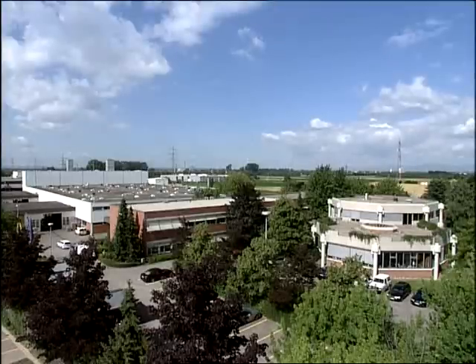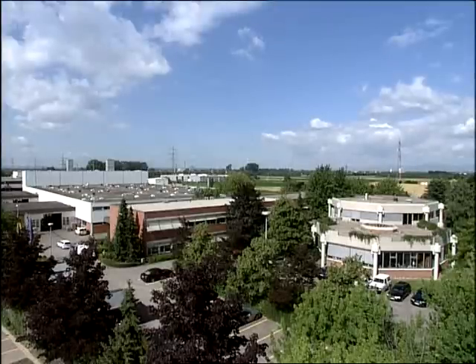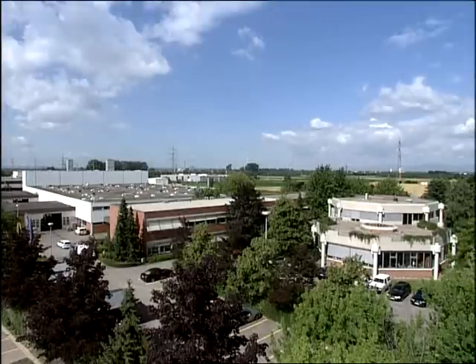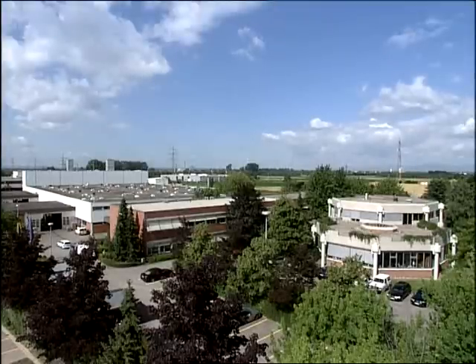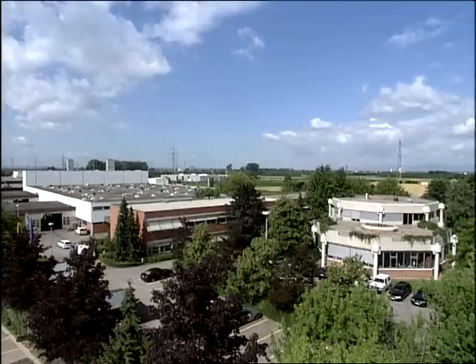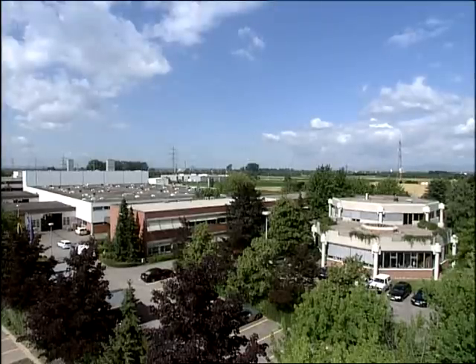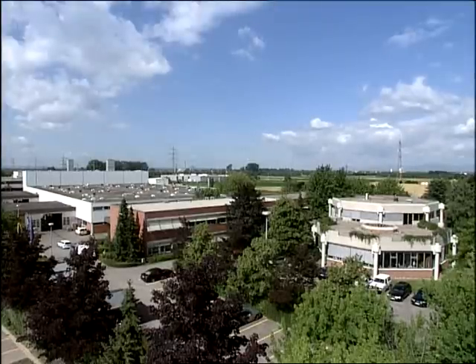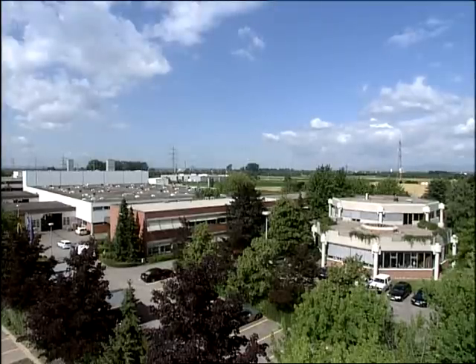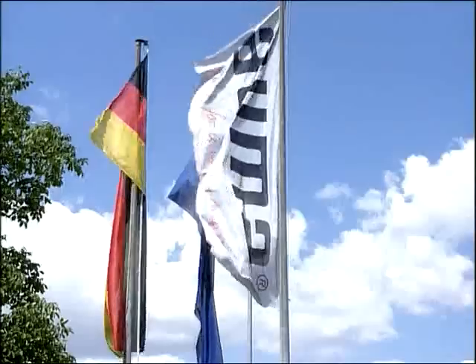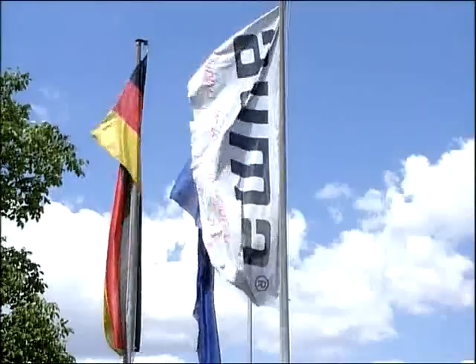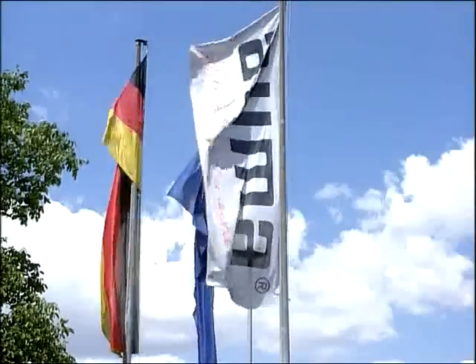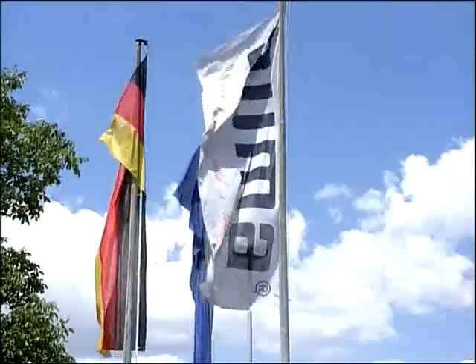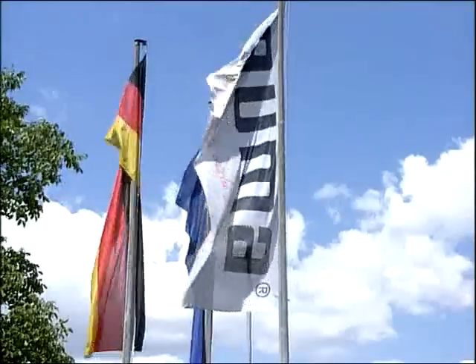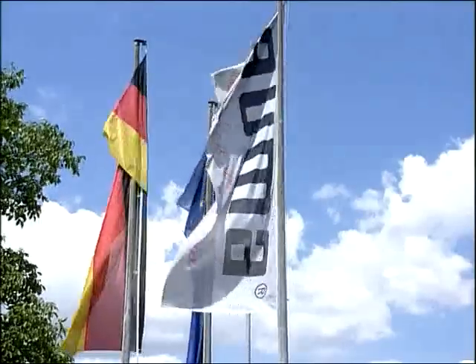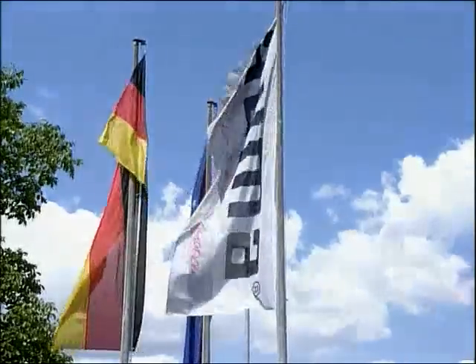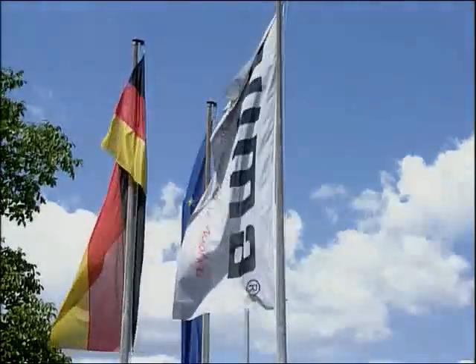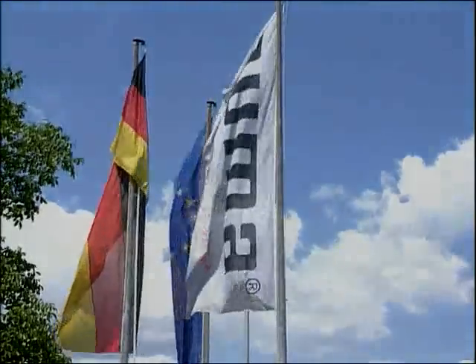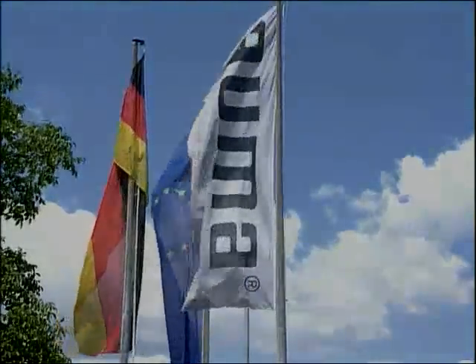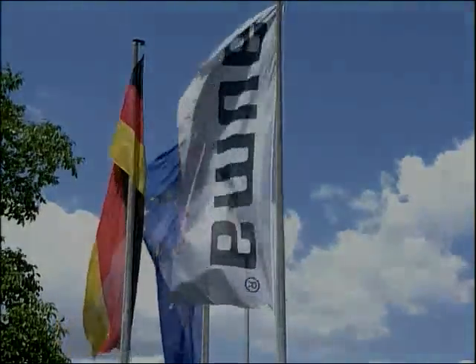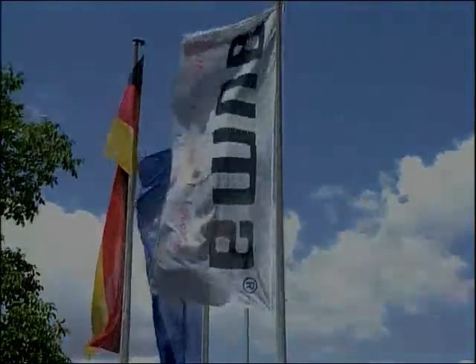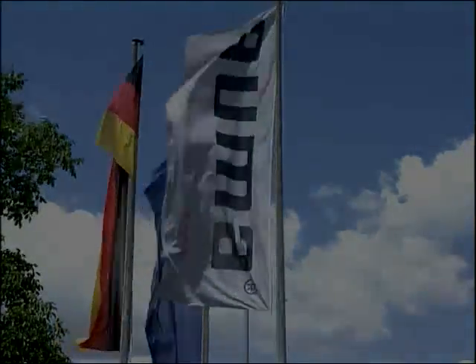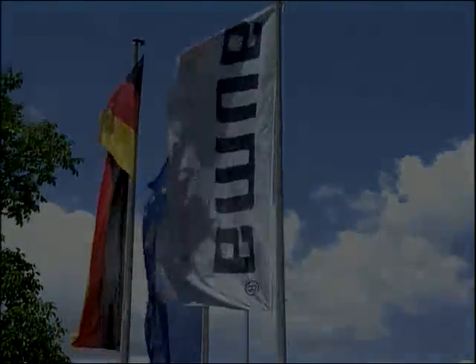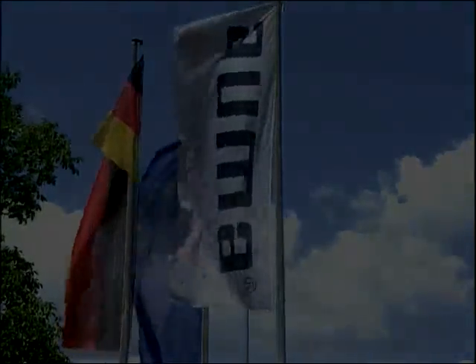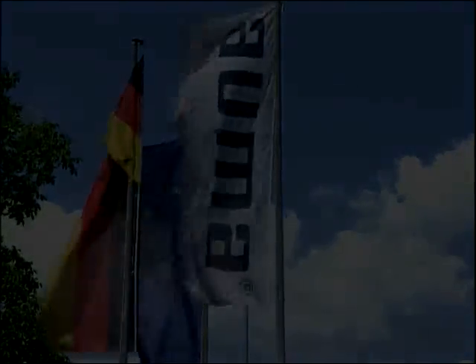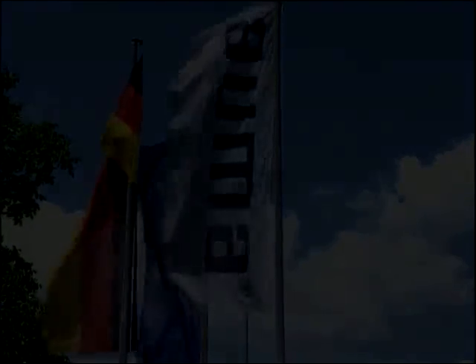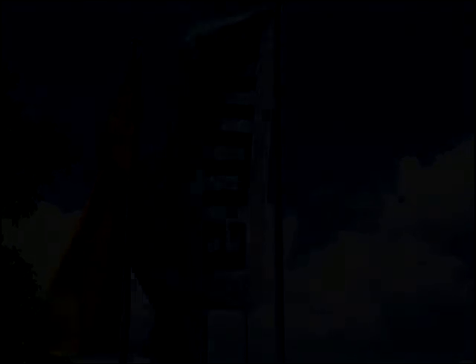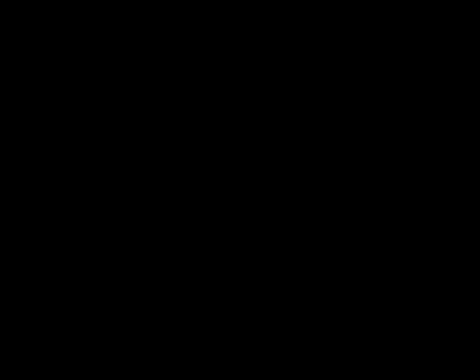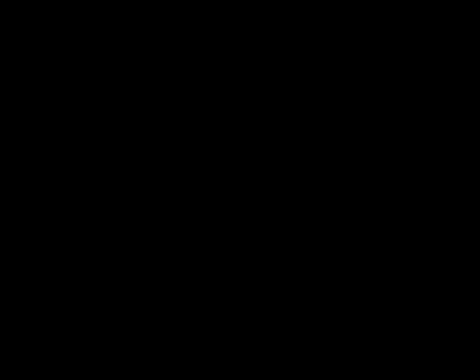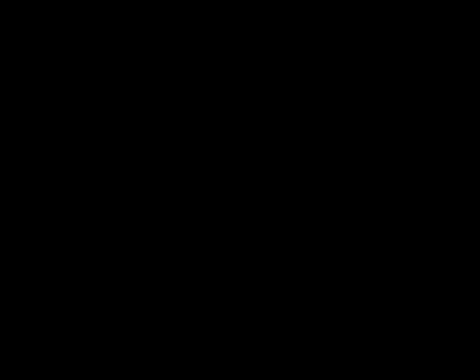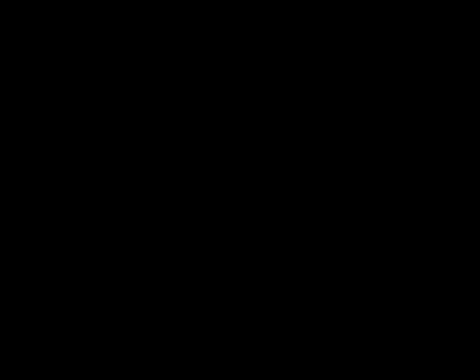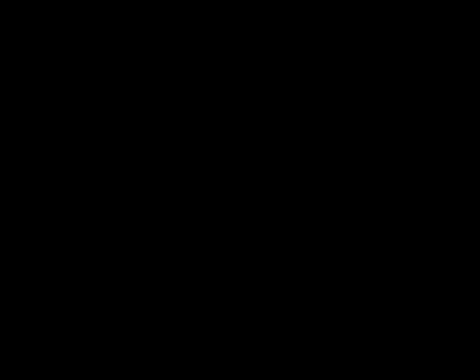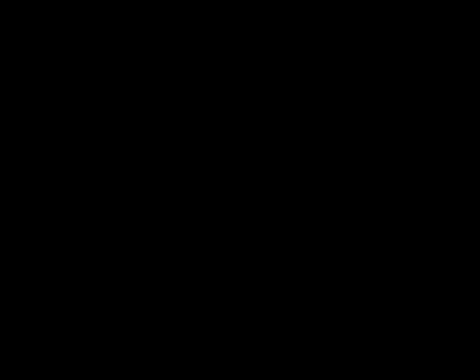ALMA — a success story, both in Mülheim and worldwide.